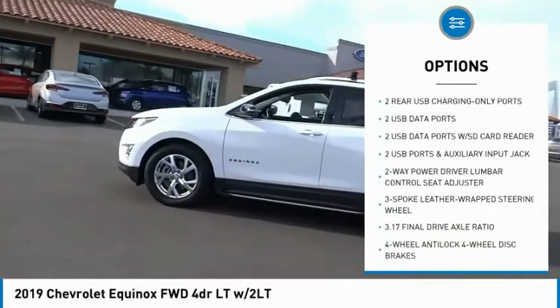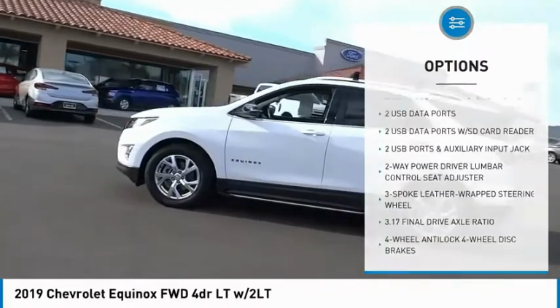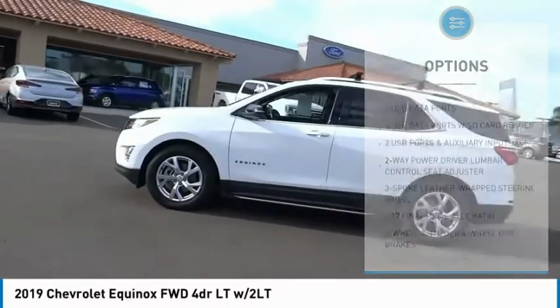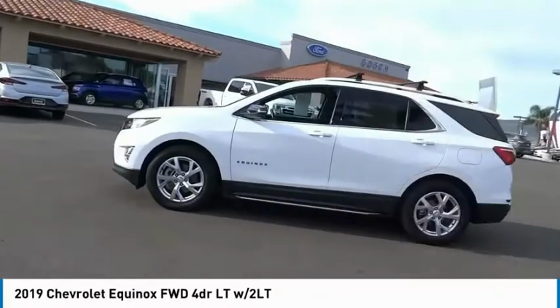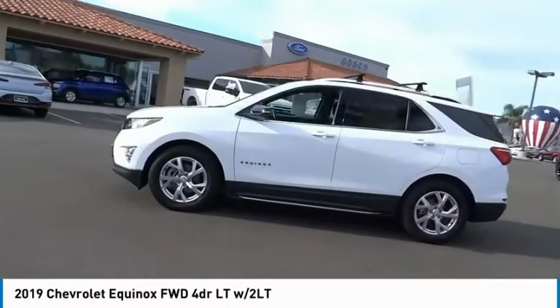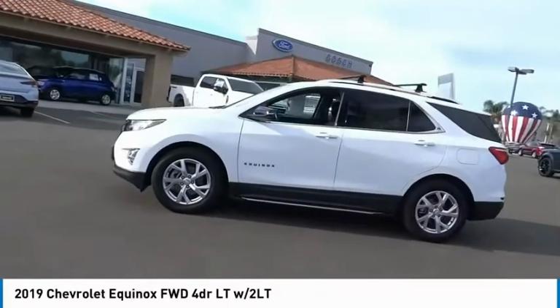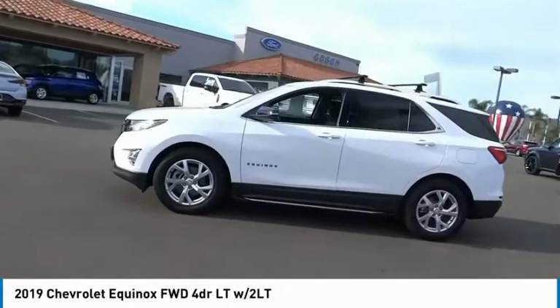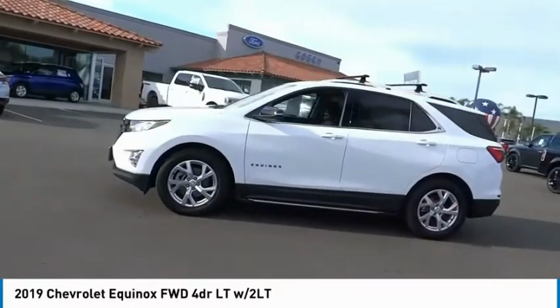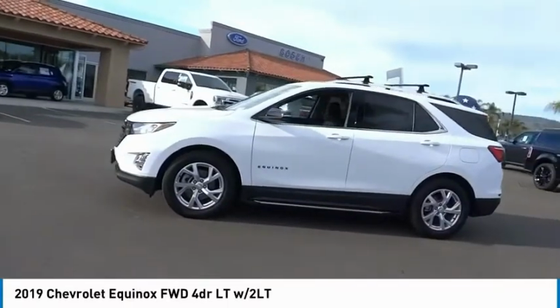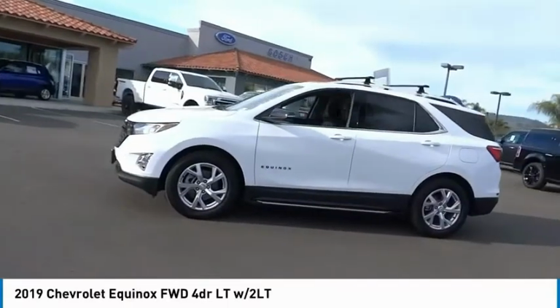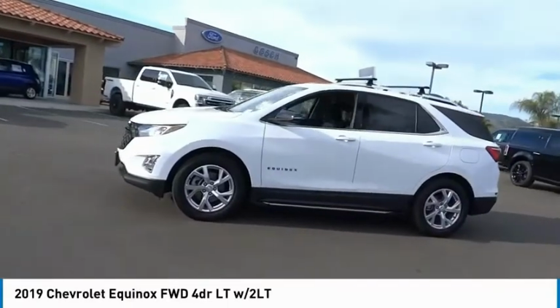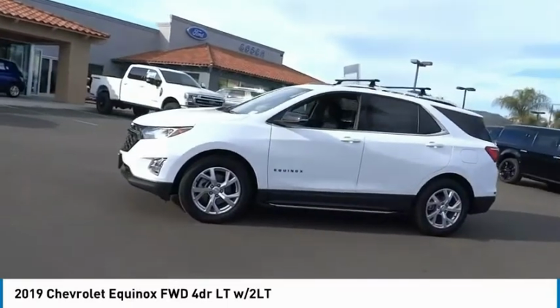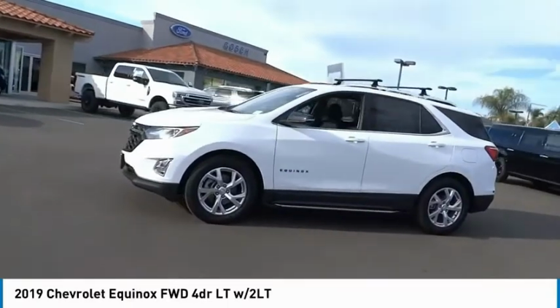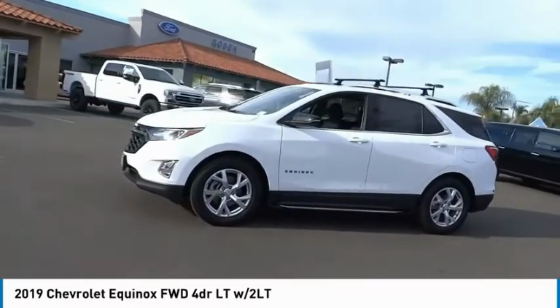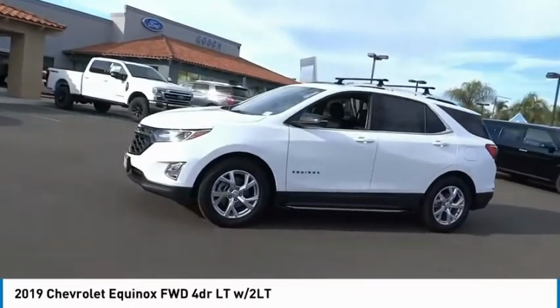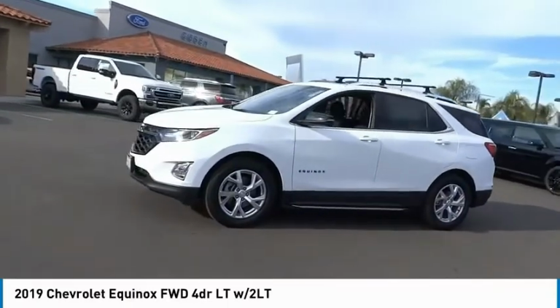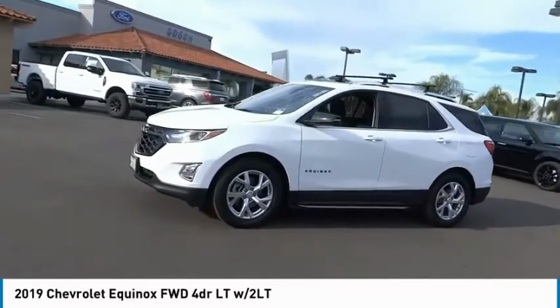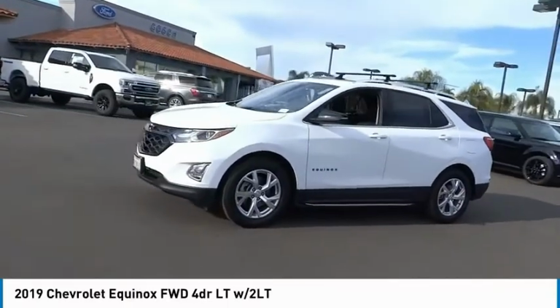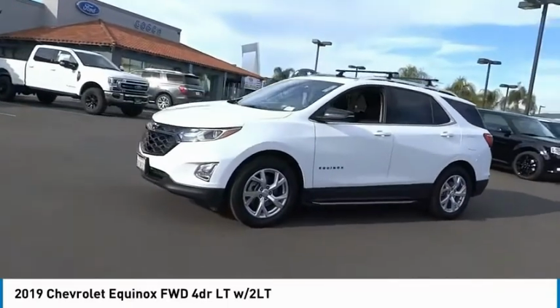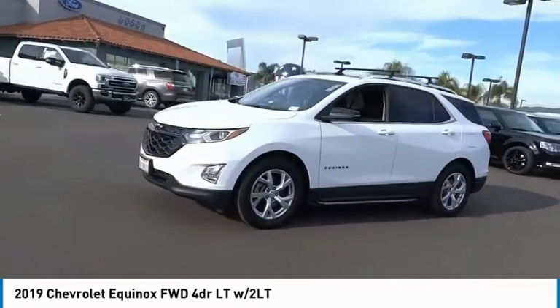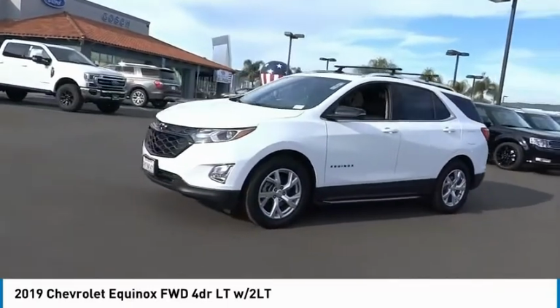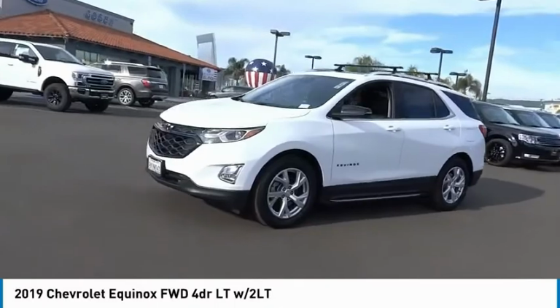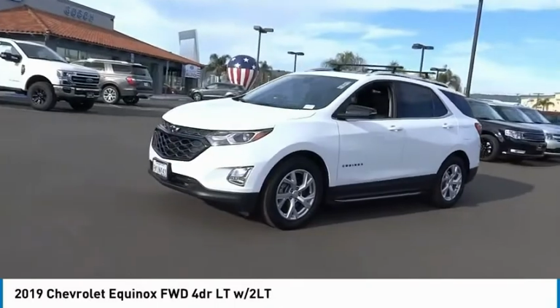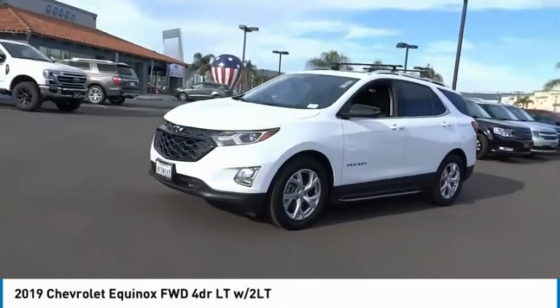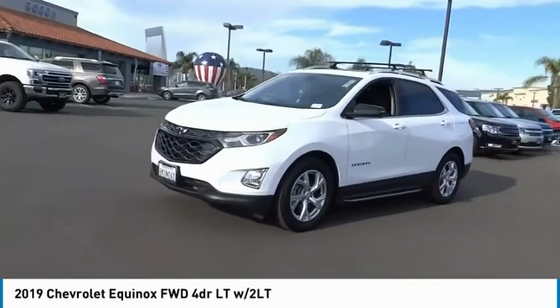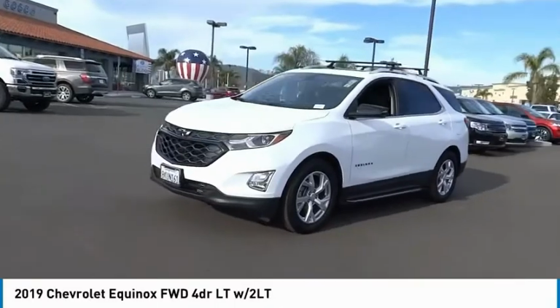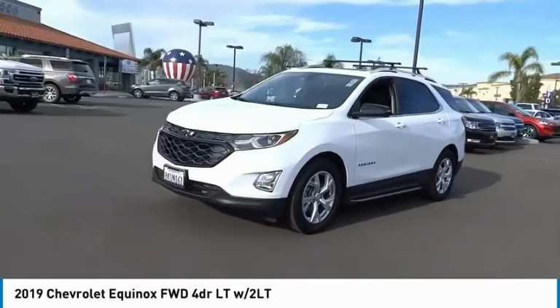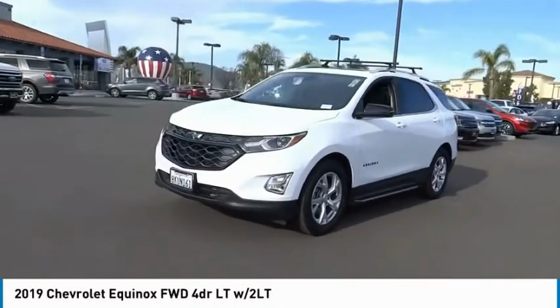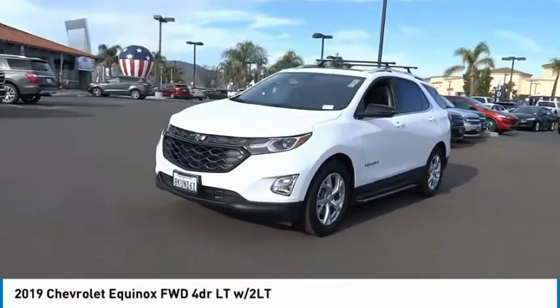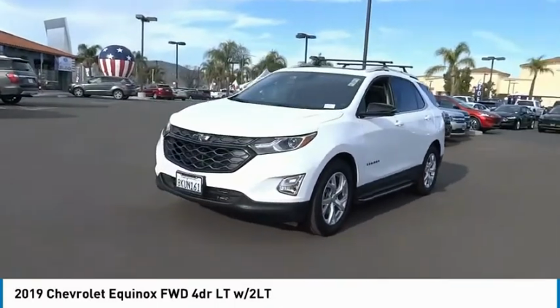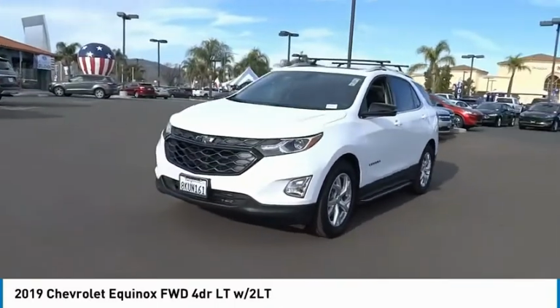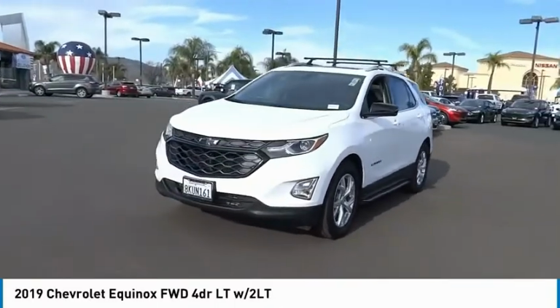Power sunroof, rear window defroster, rear window wiper, security system. Come take a test drive today.